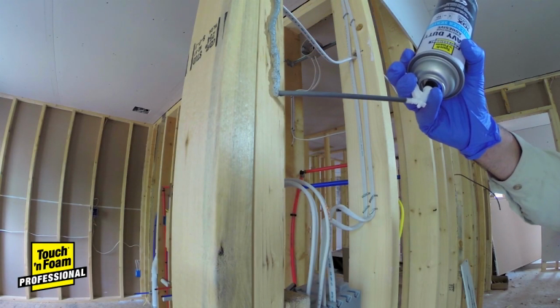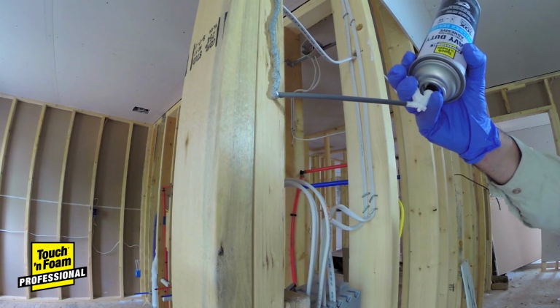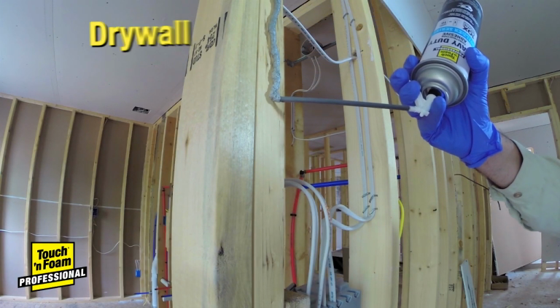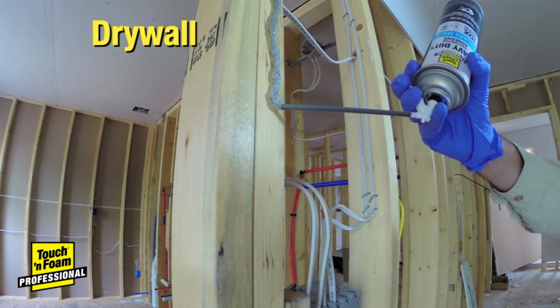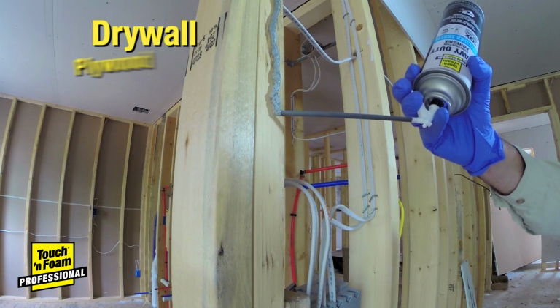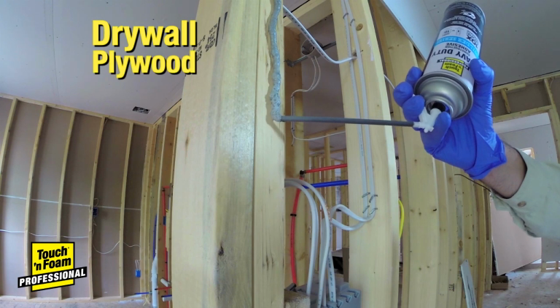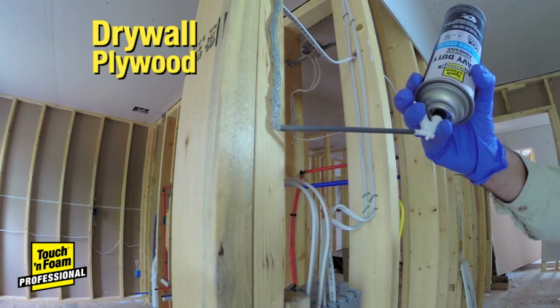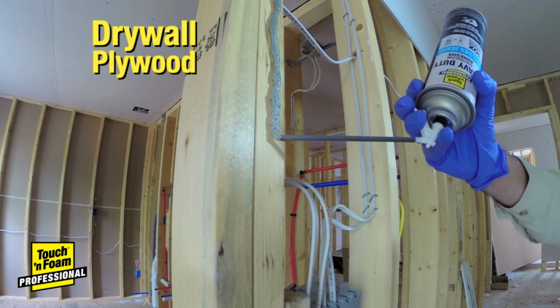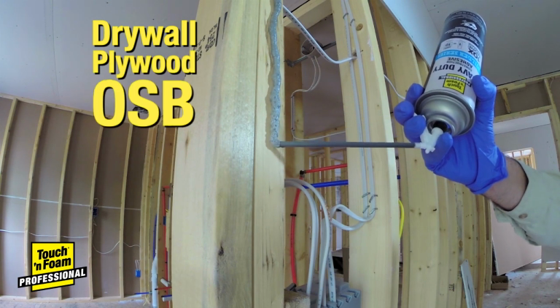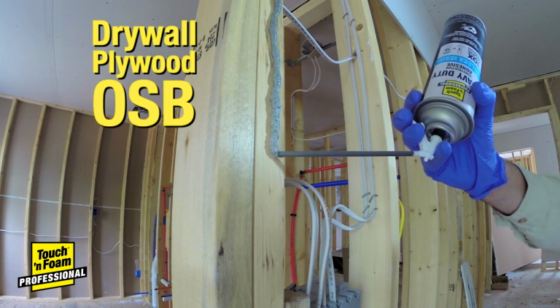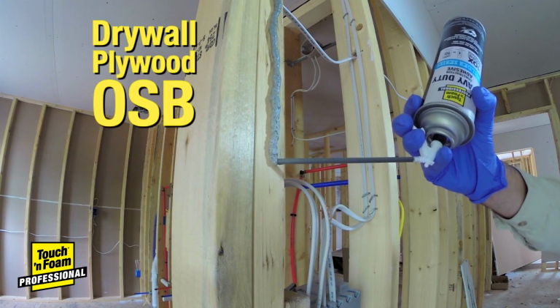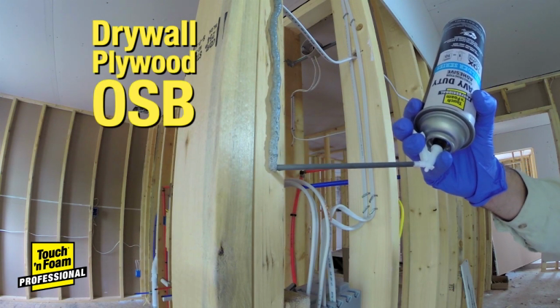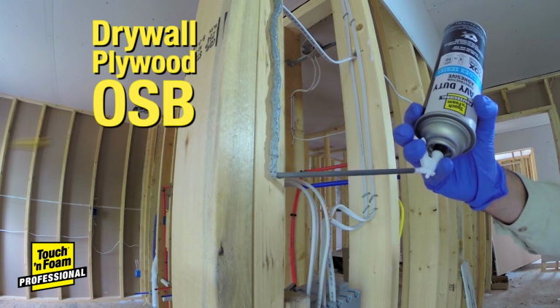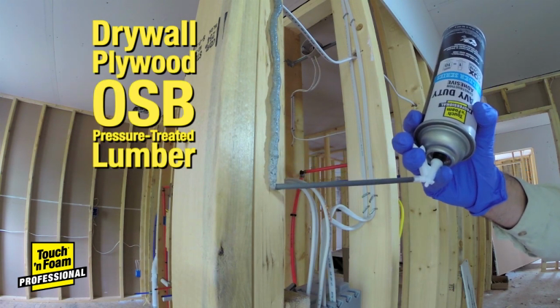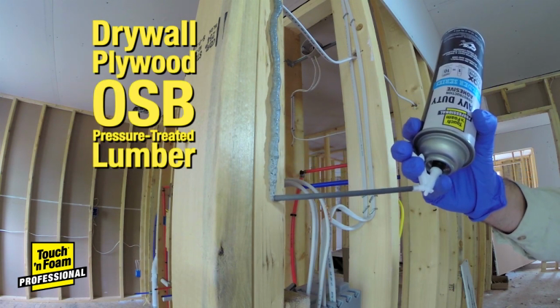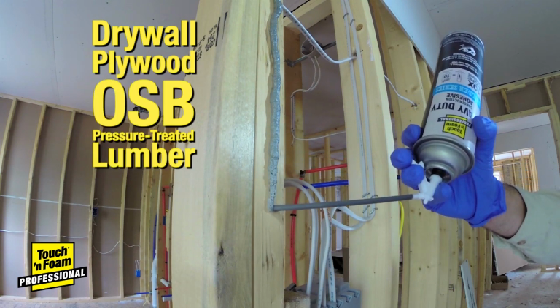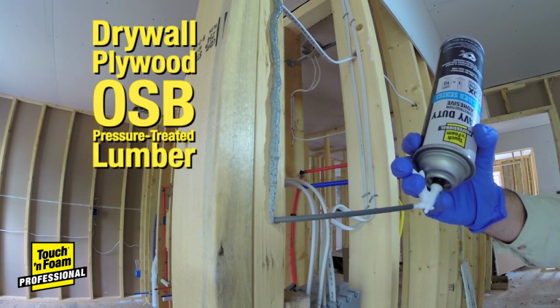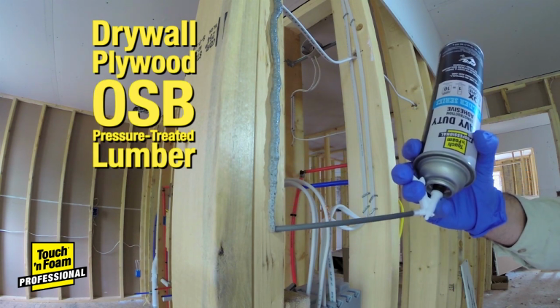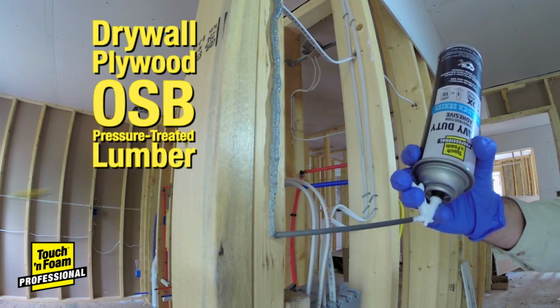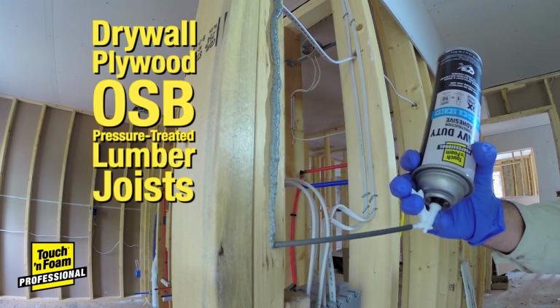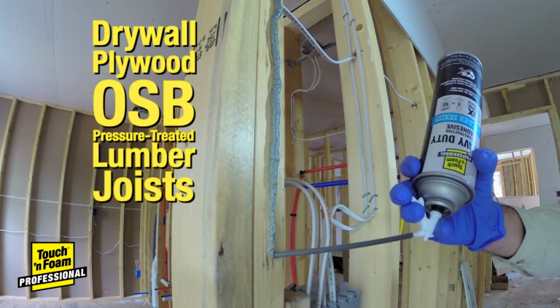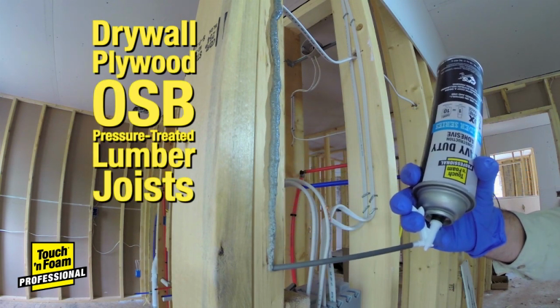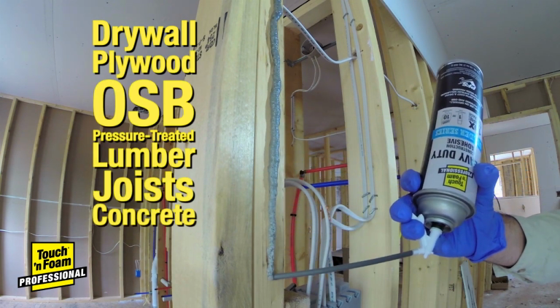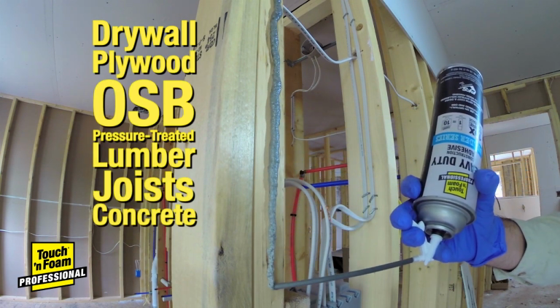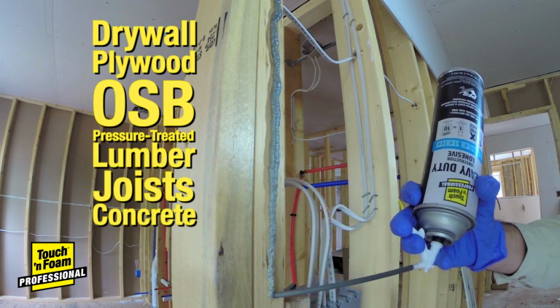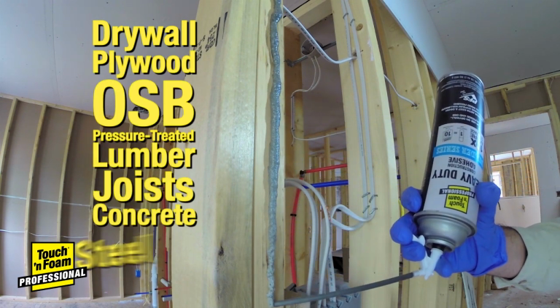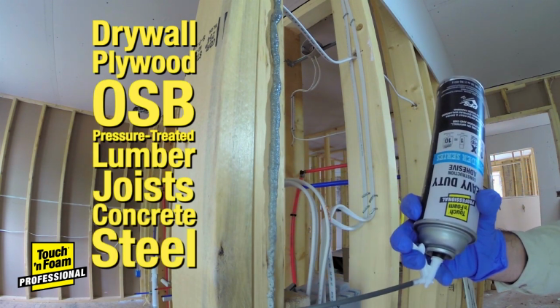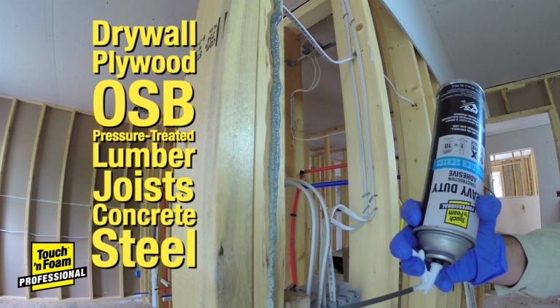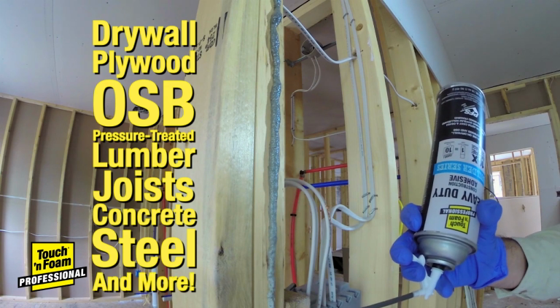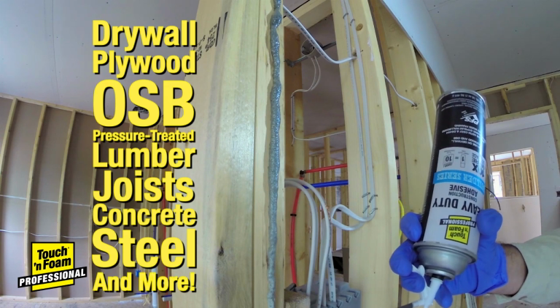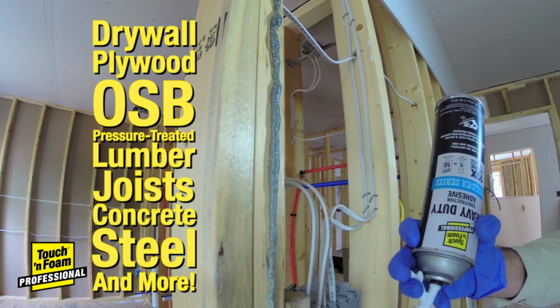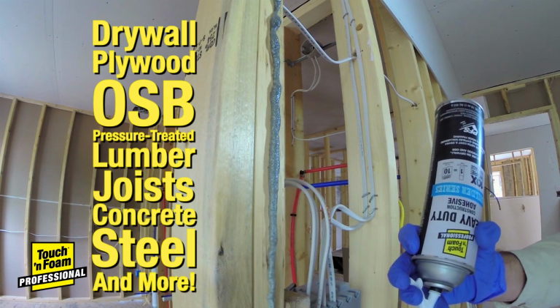including drywall, plywood, OSB, pressure-treated lumber, joists, concrete, steel, and more.